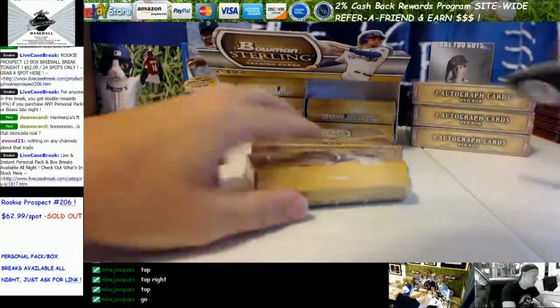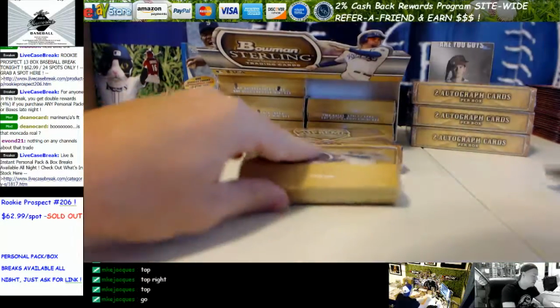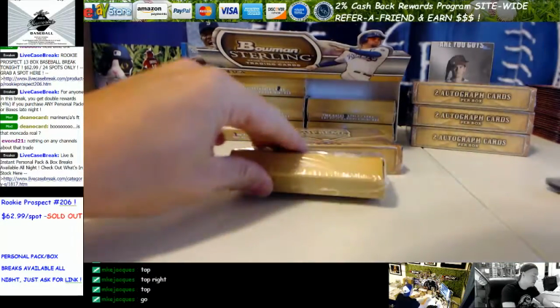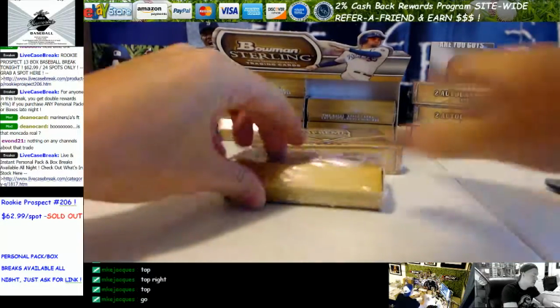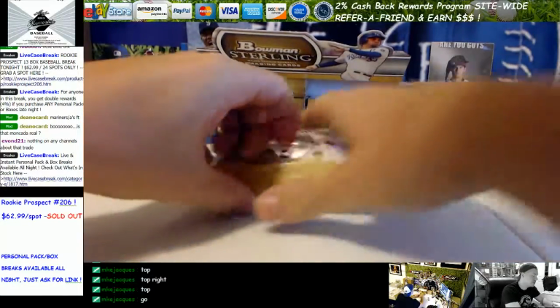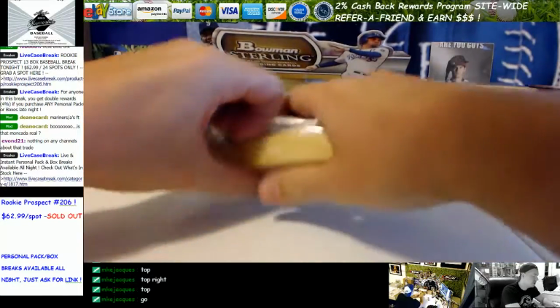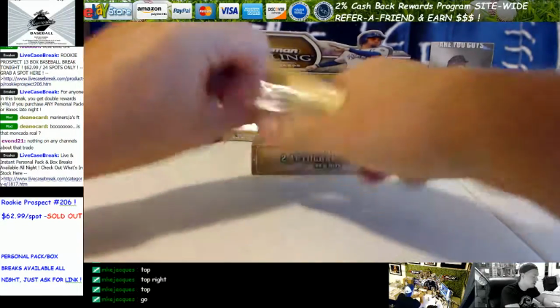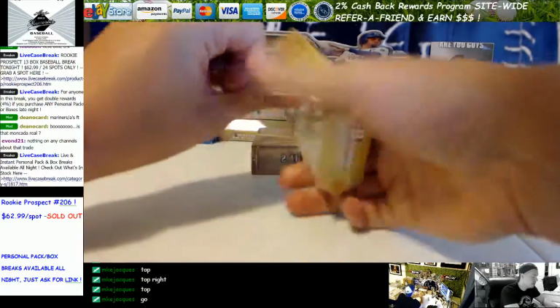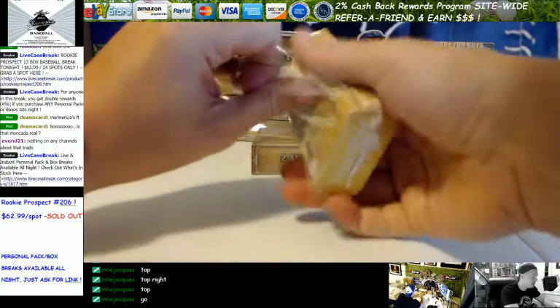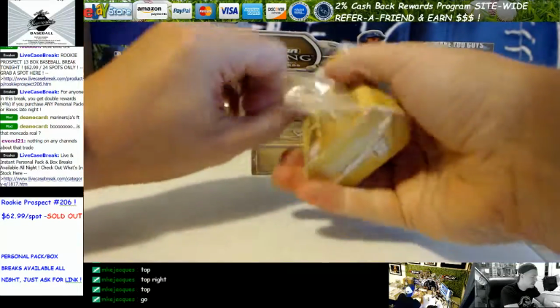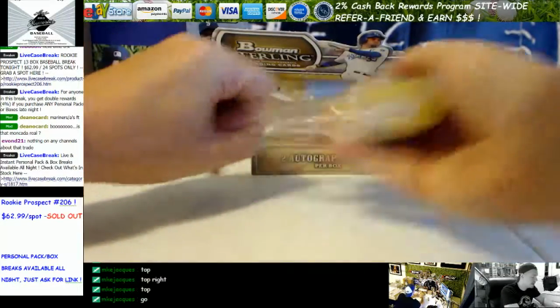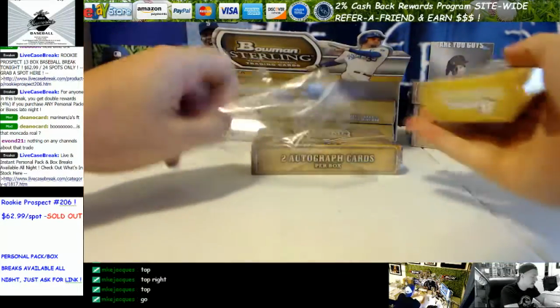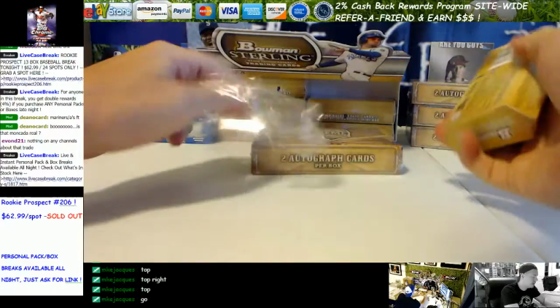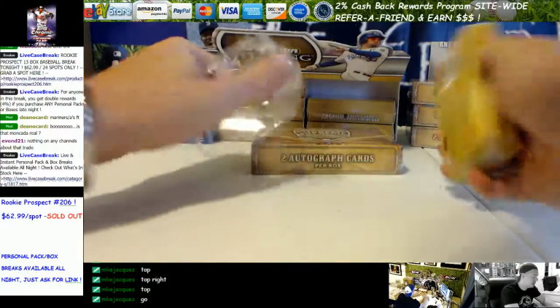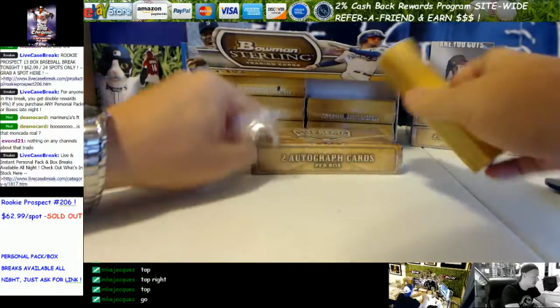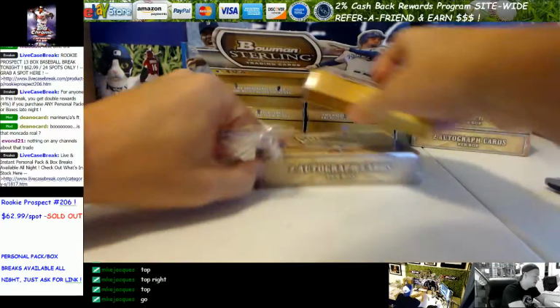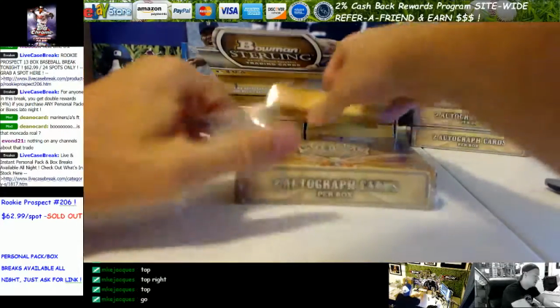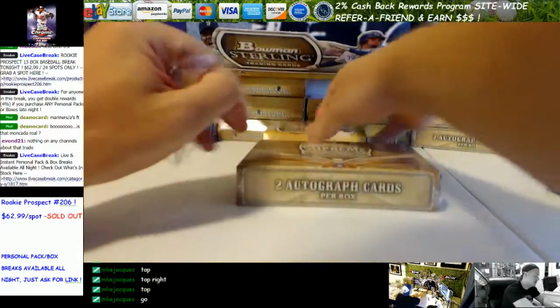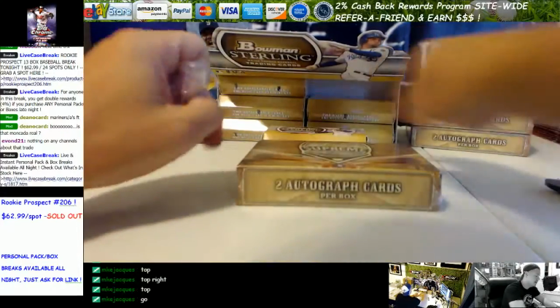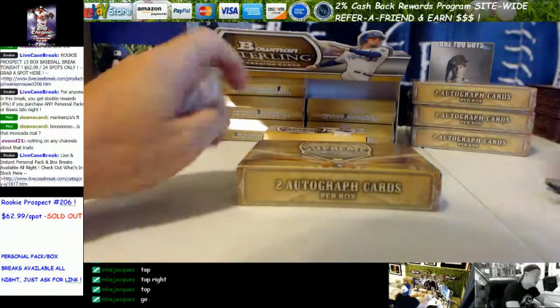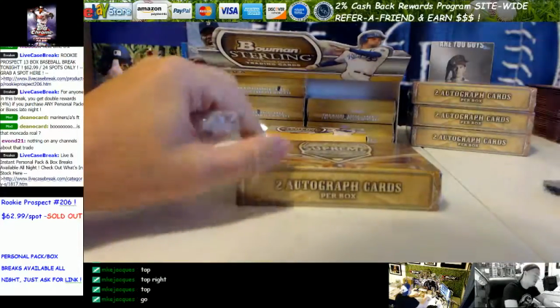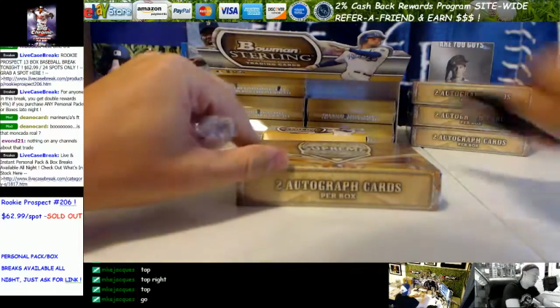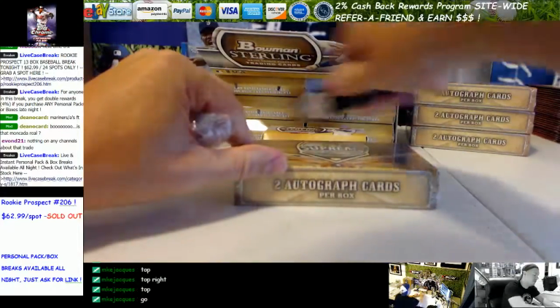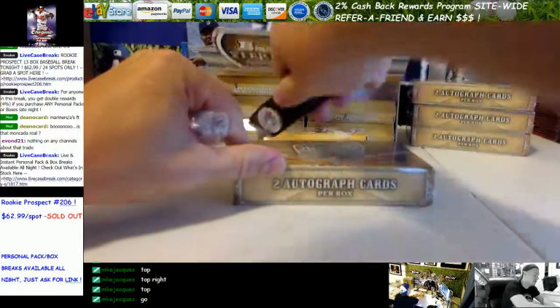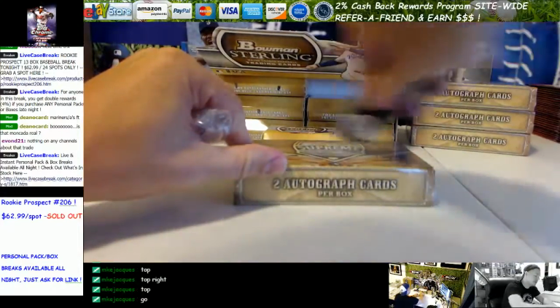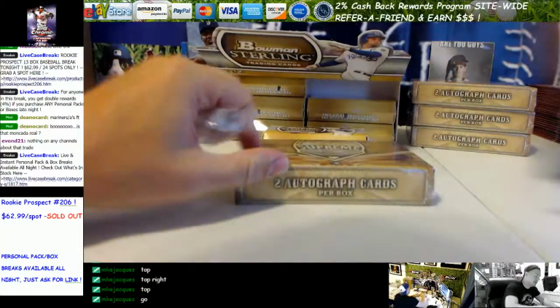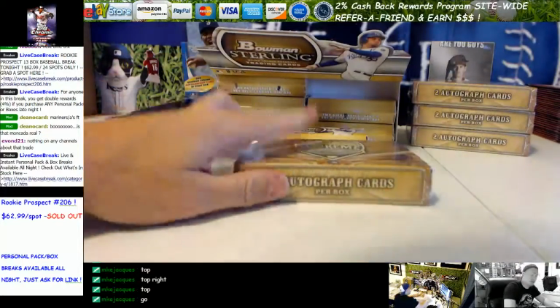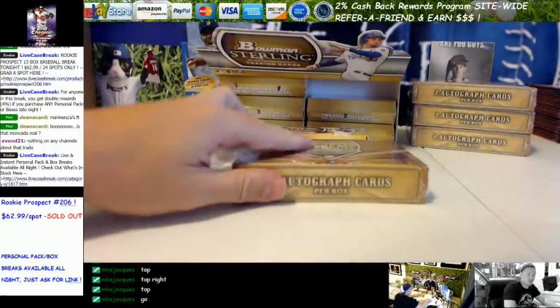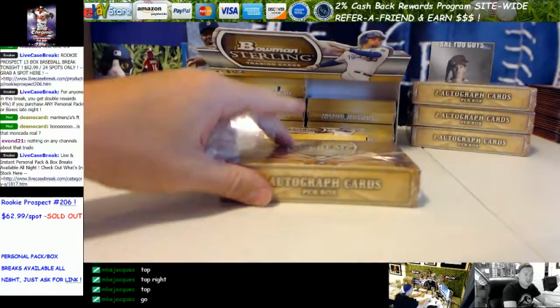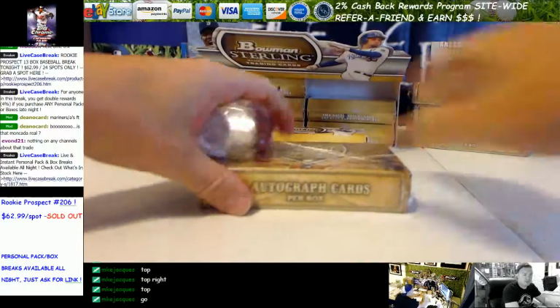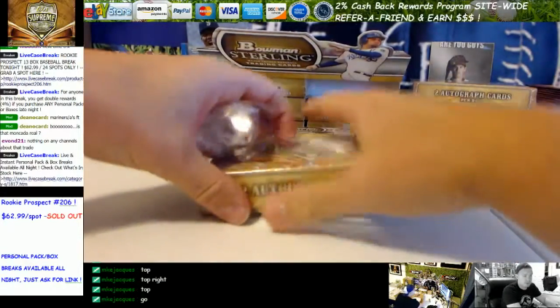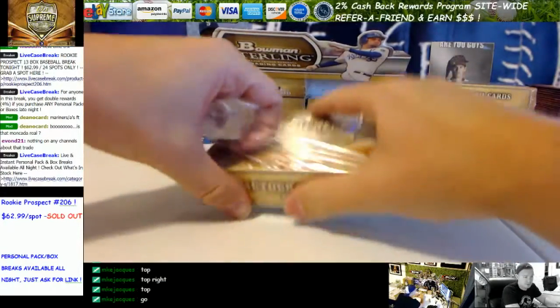We'll do the Sterling second, Supreme first — I assume that's what you would want.